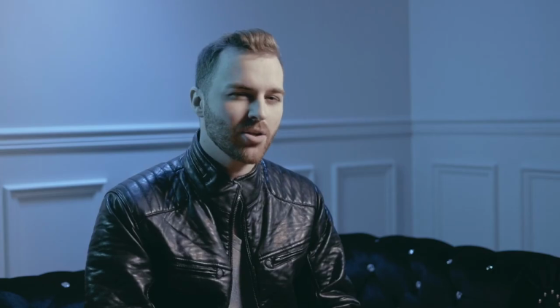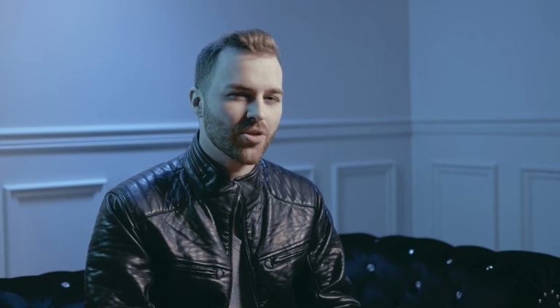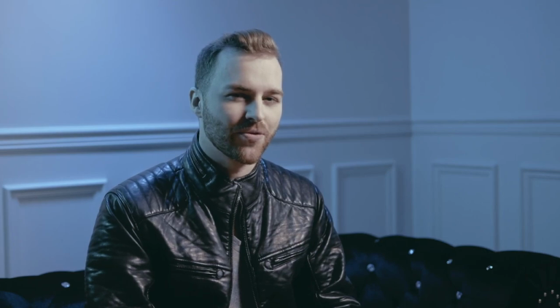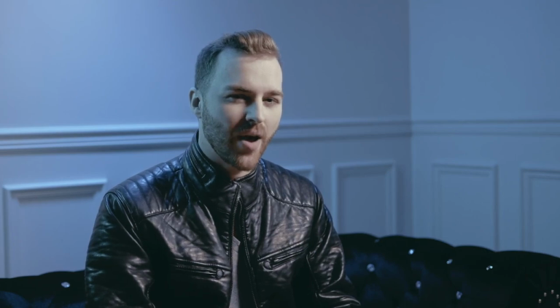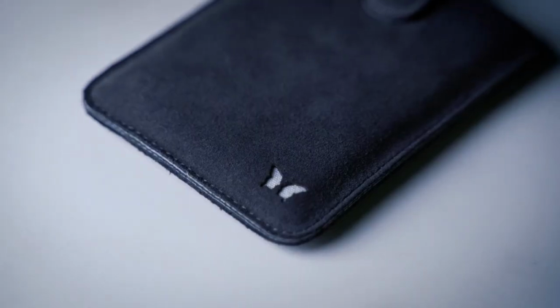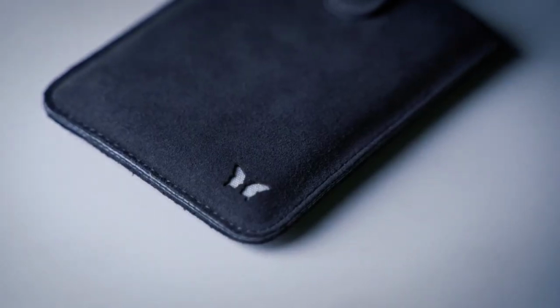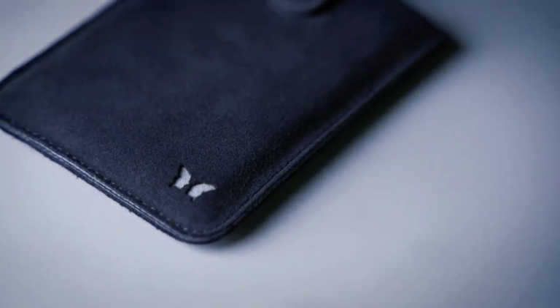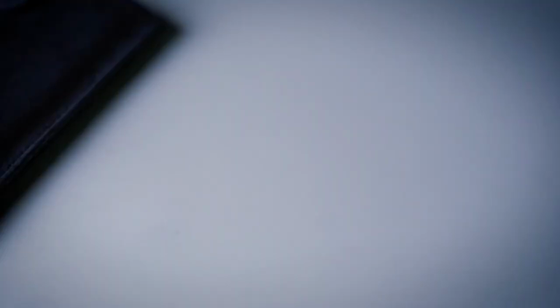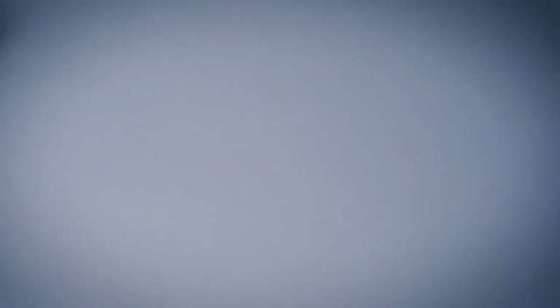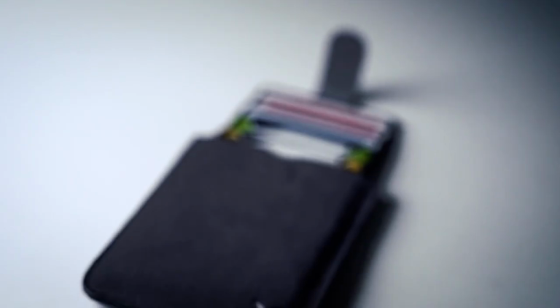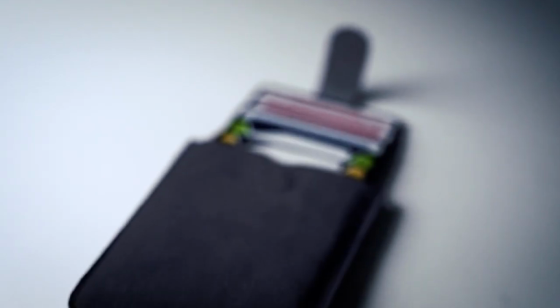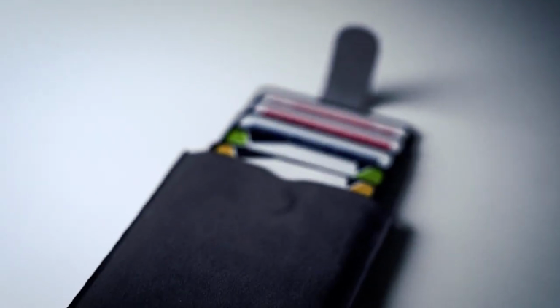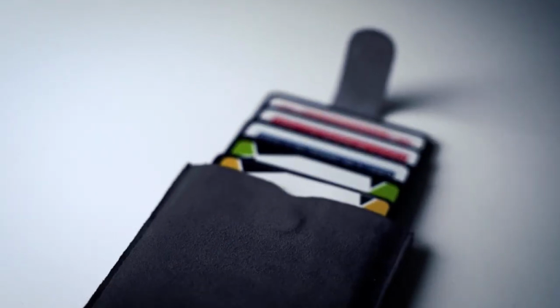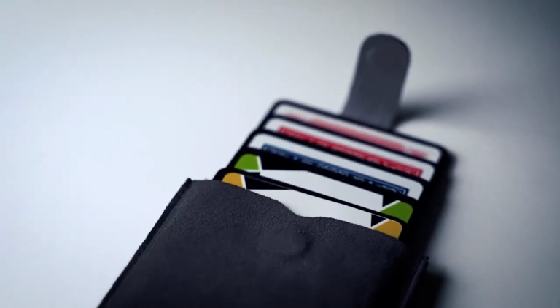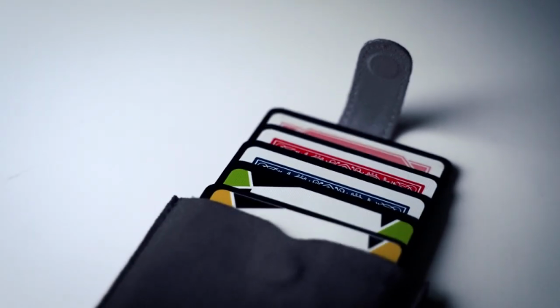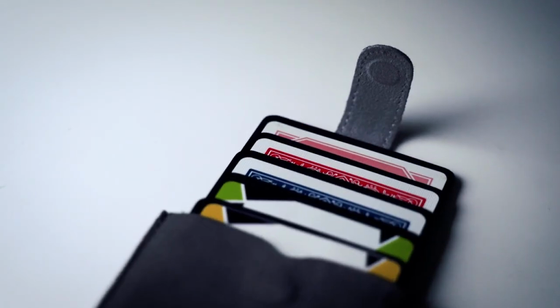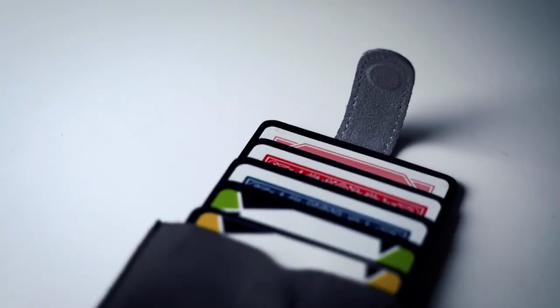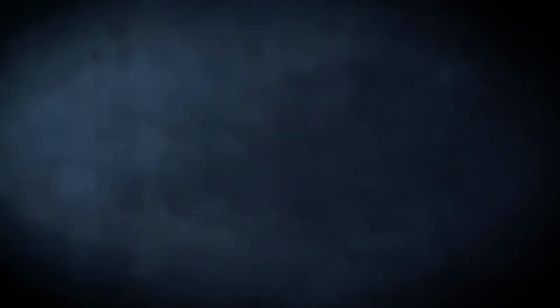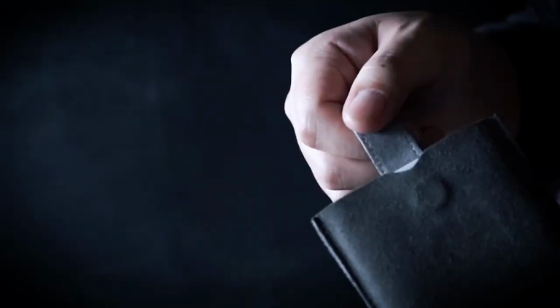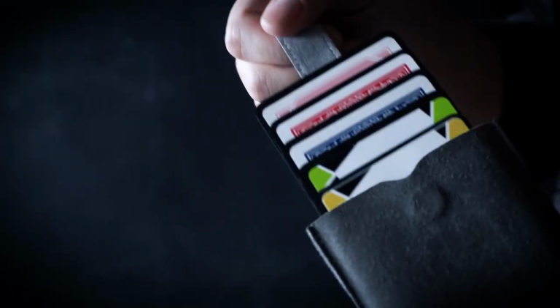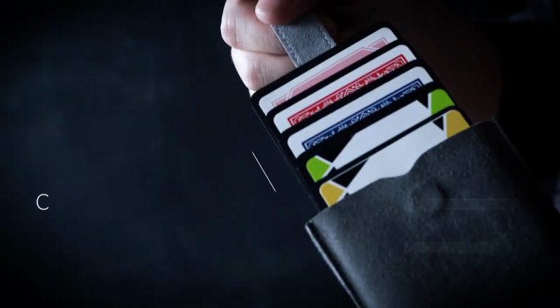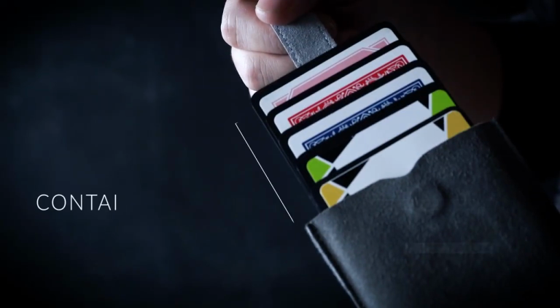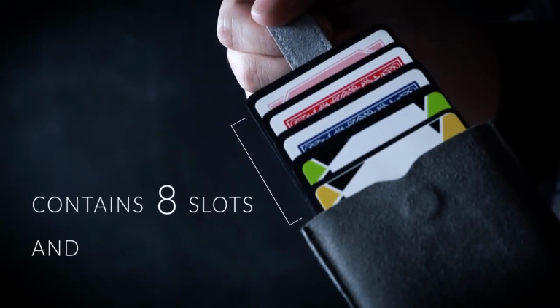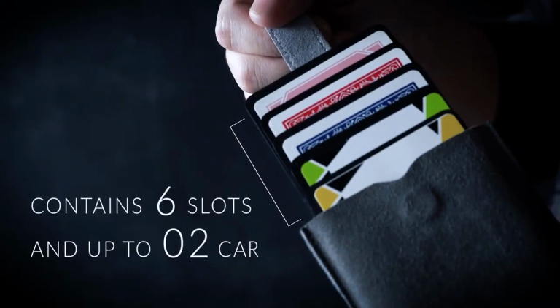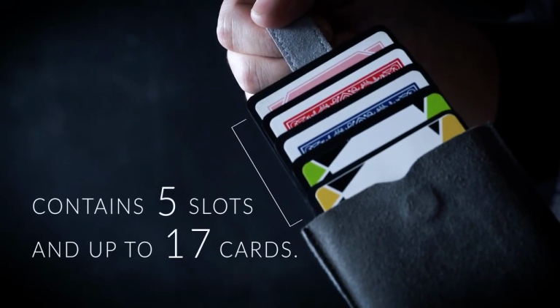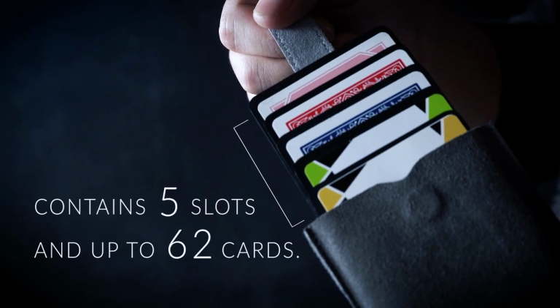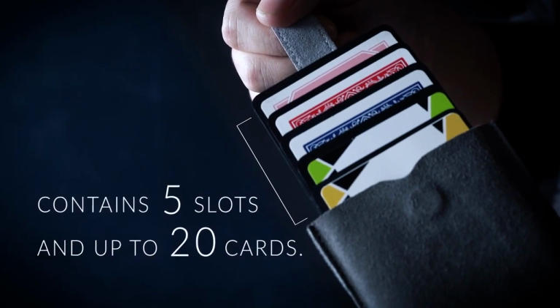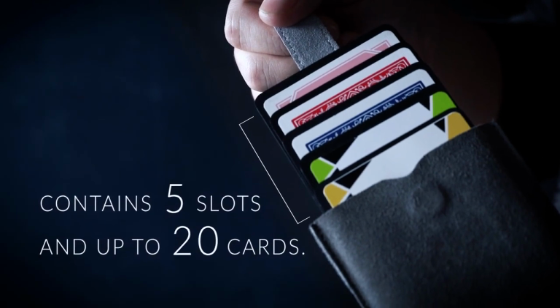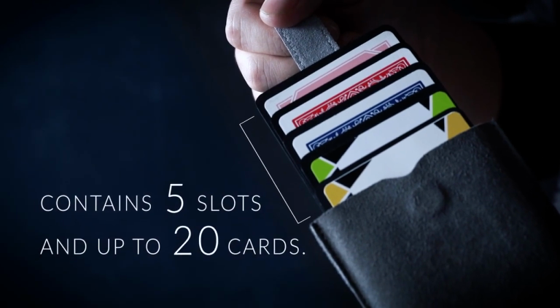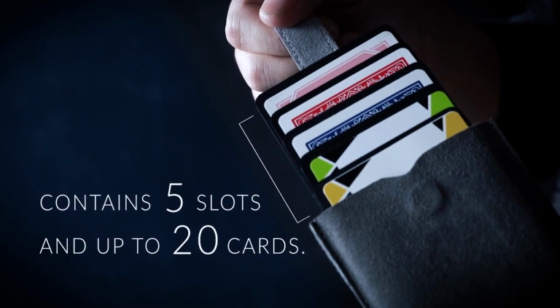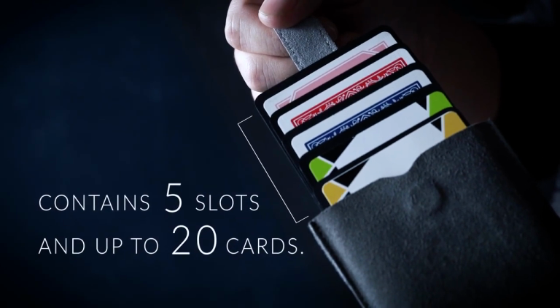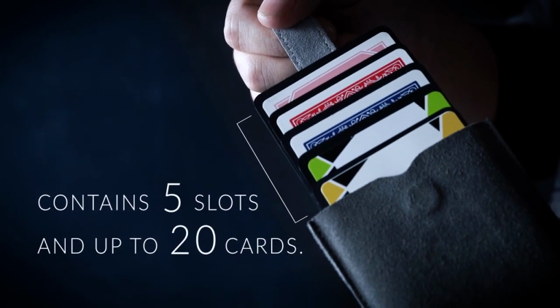Made with the finest suede material with a magnetic locking system, it contains five slots and holds up to 20 cards.